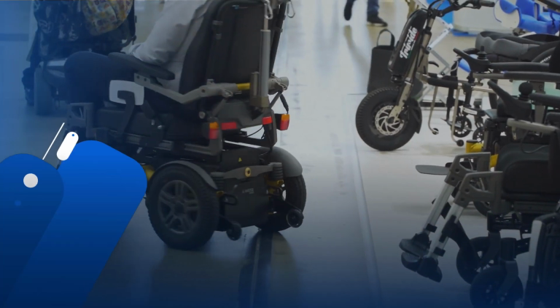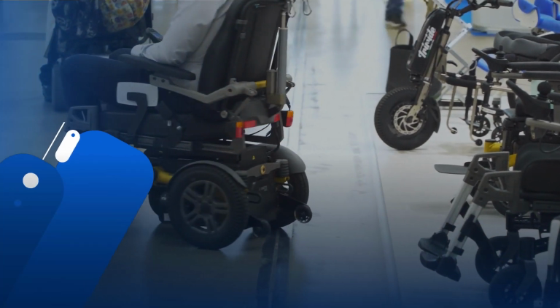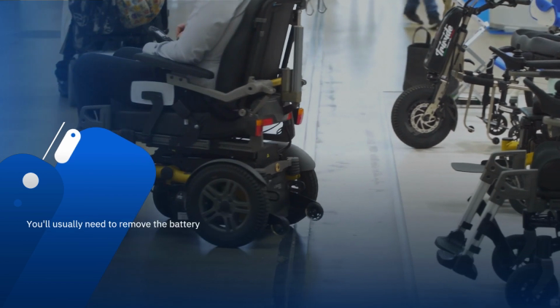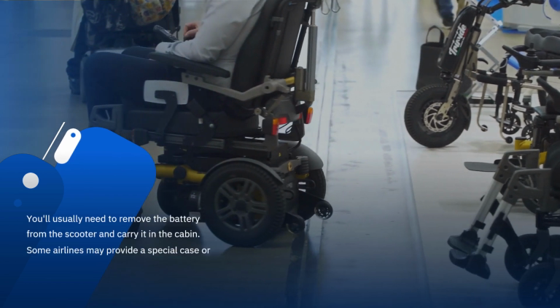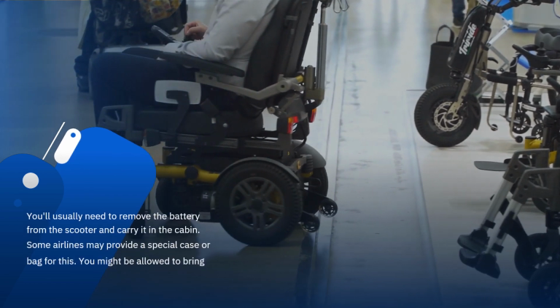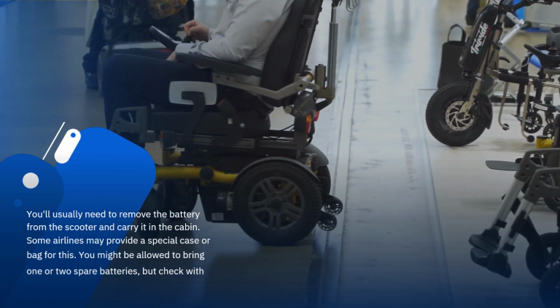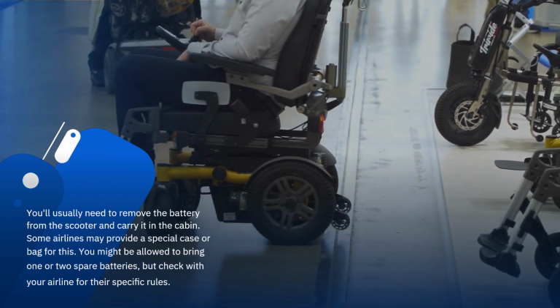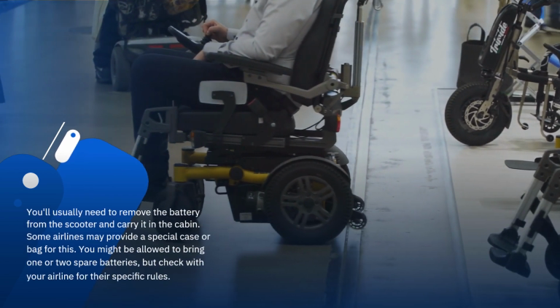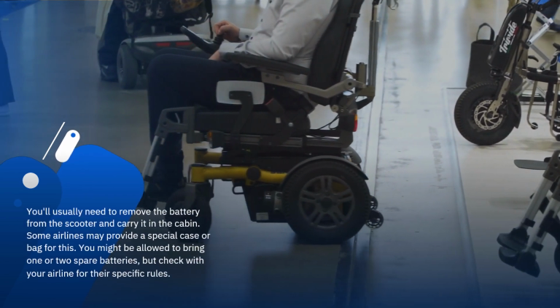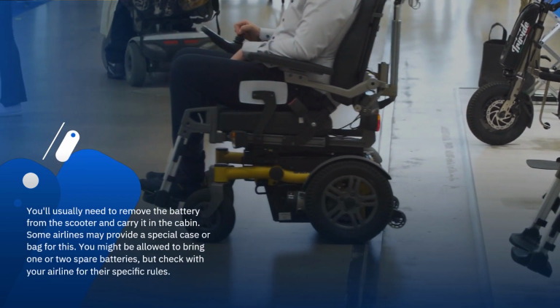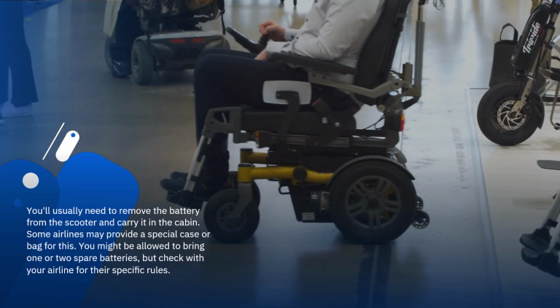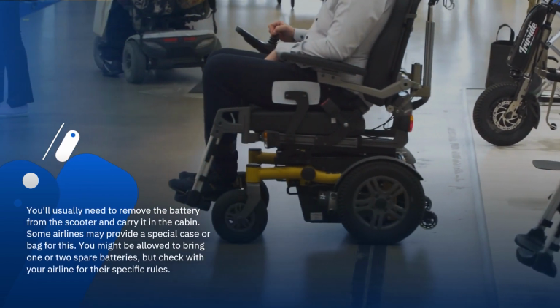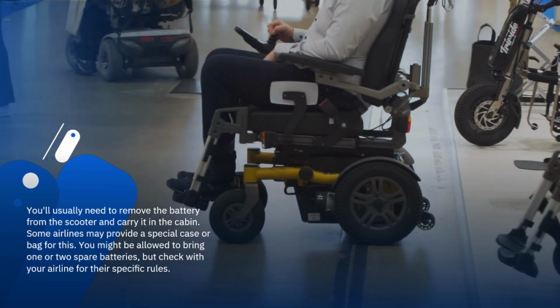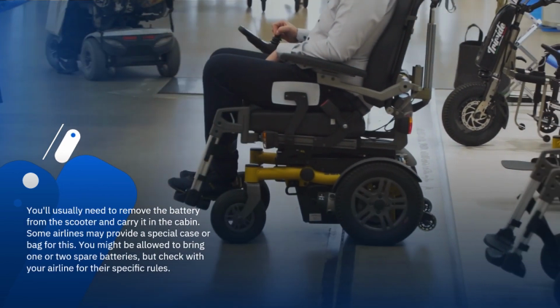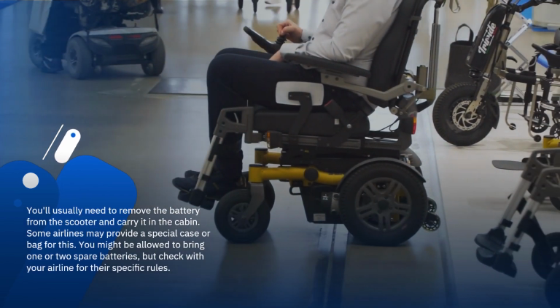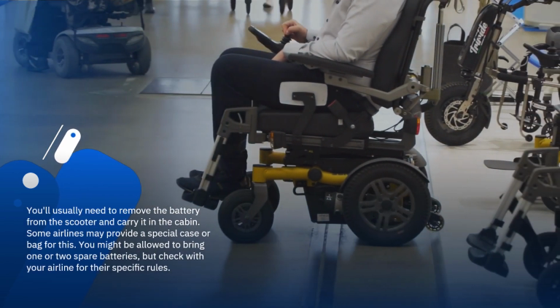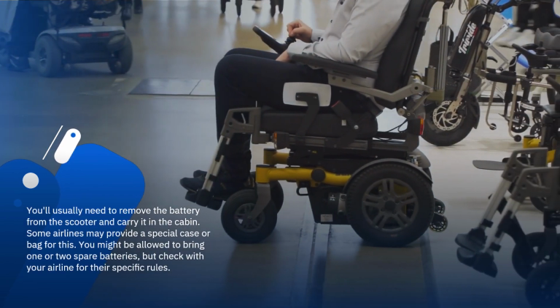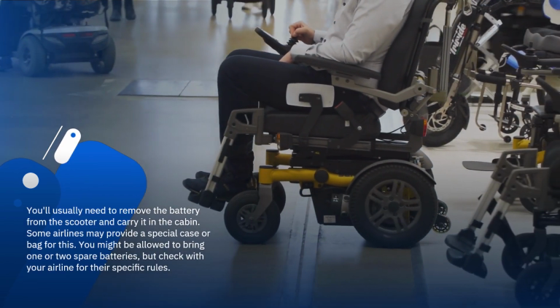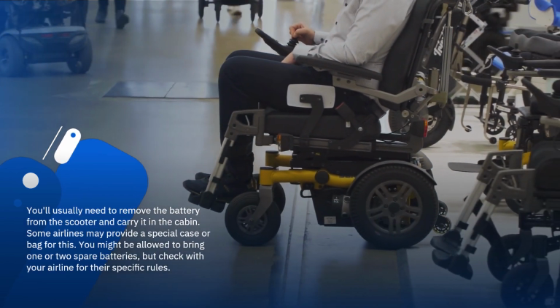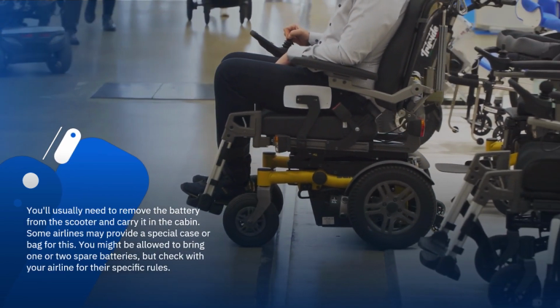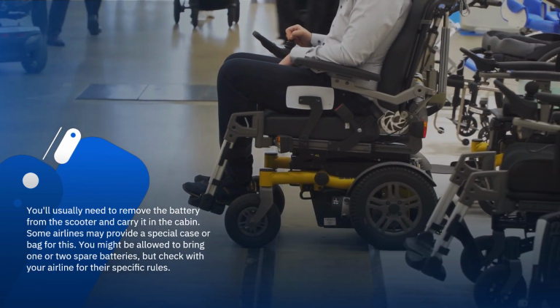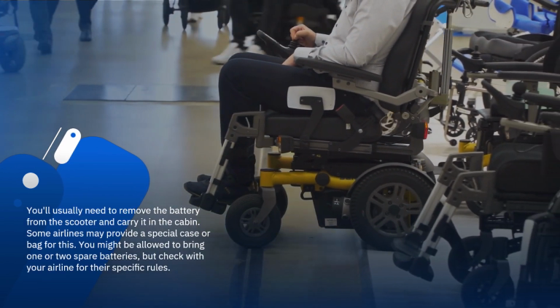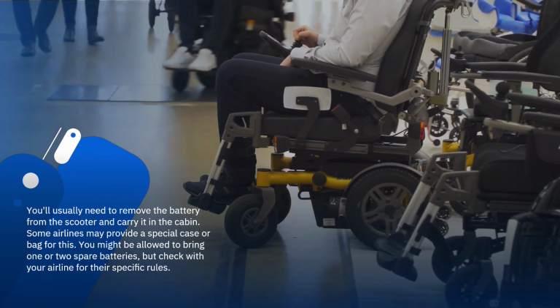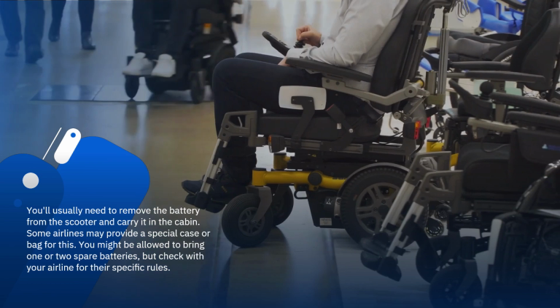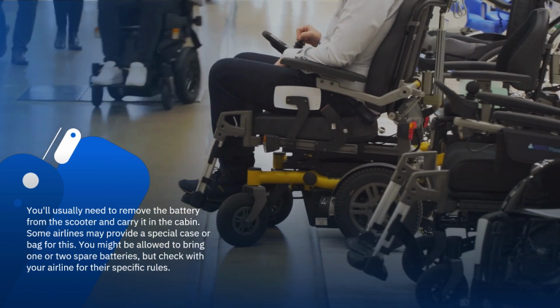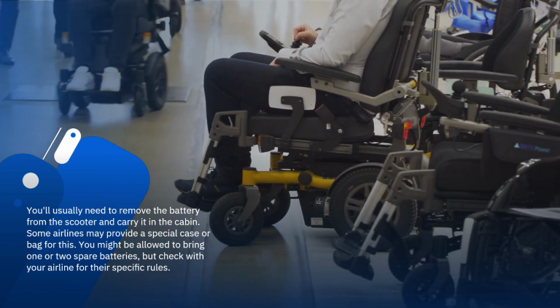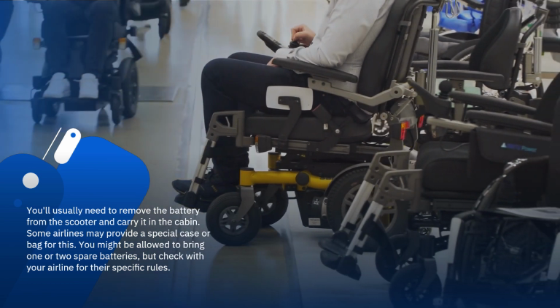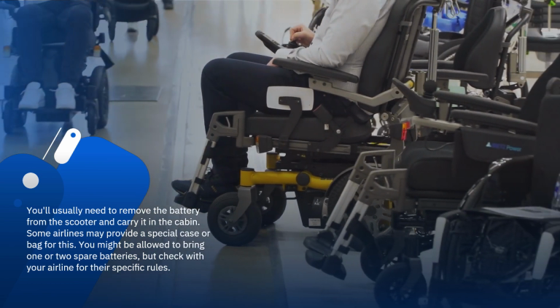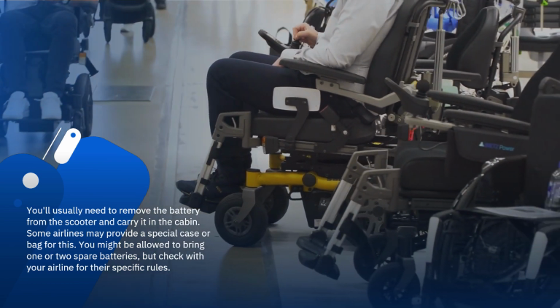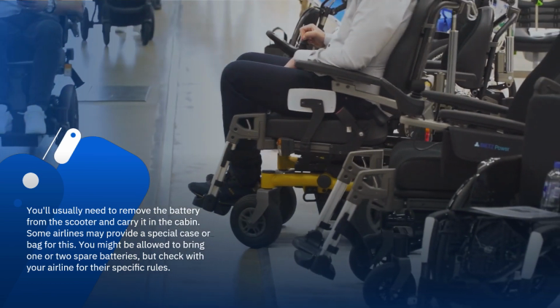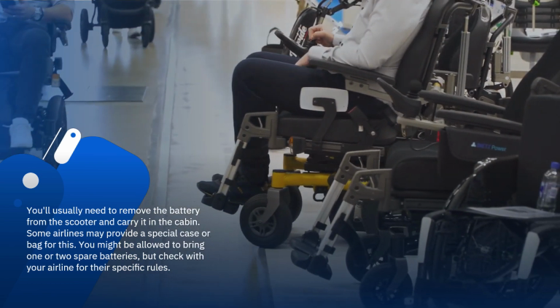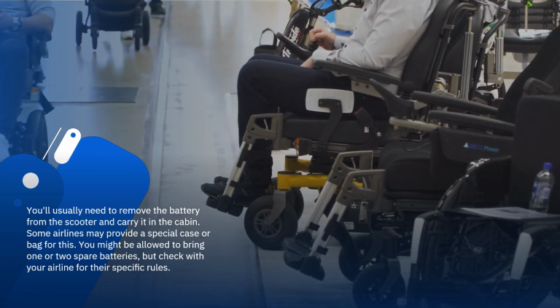You'll usually need to remove the battery from the scooter and carry it in the cabin. Some airlines may provide a special case or bag for this.